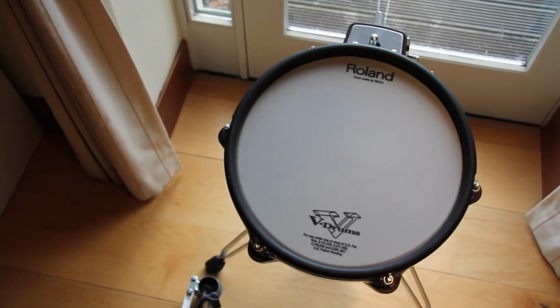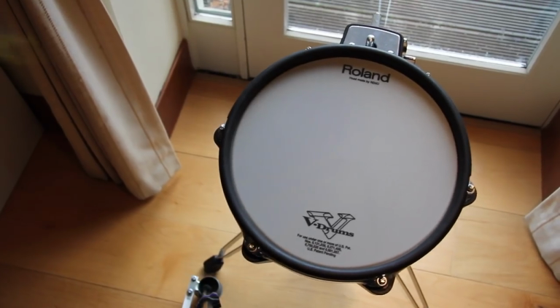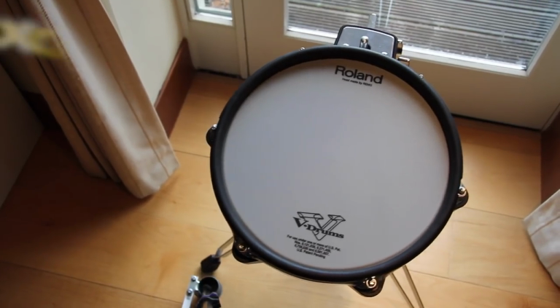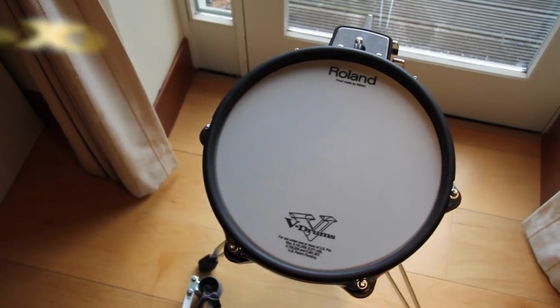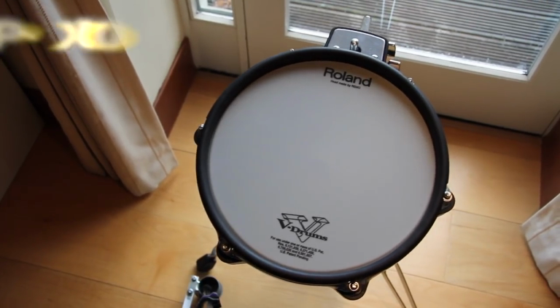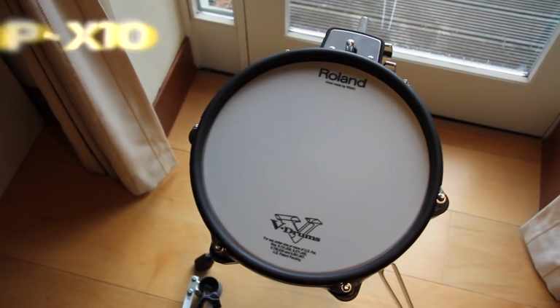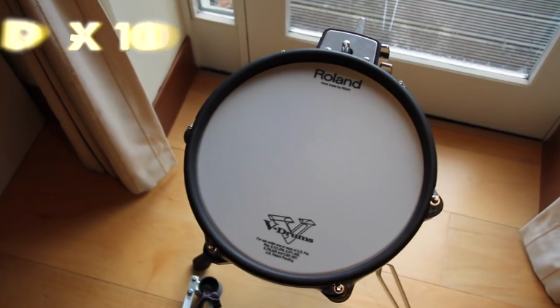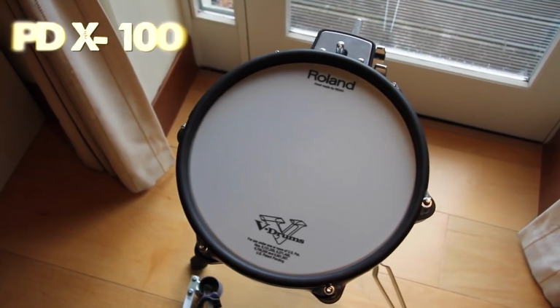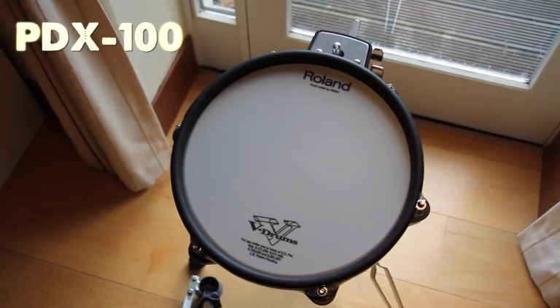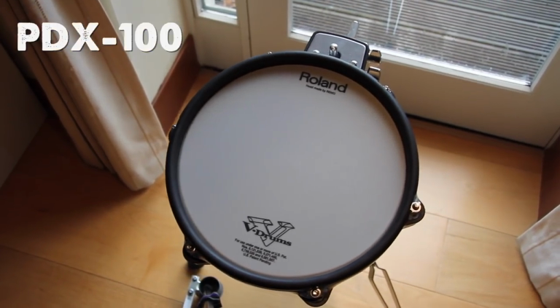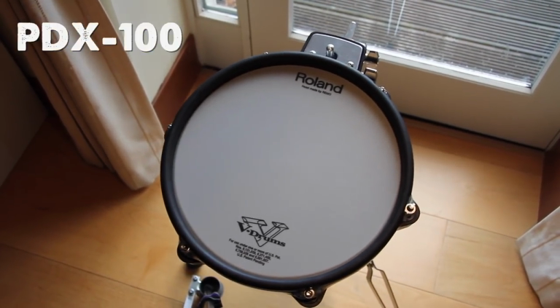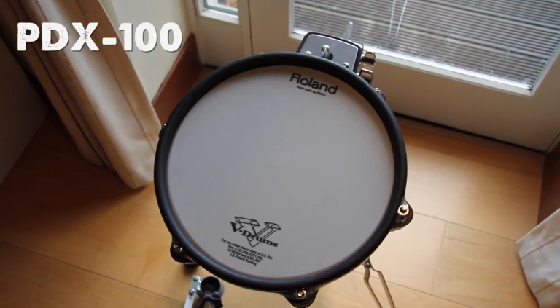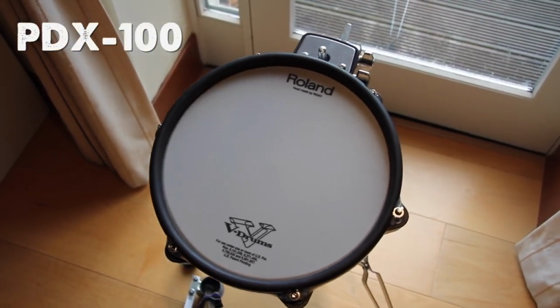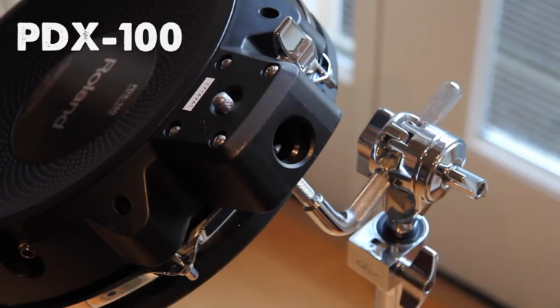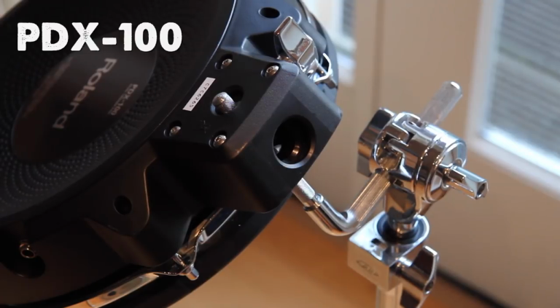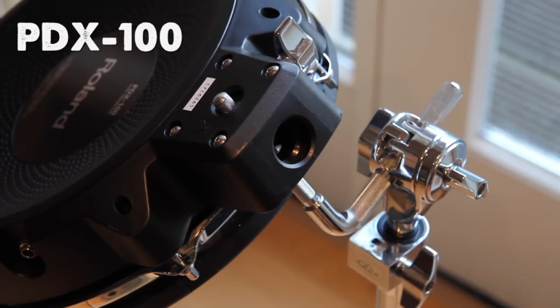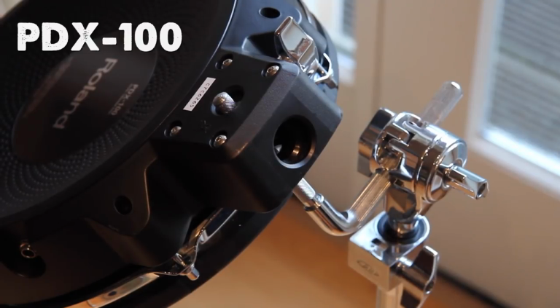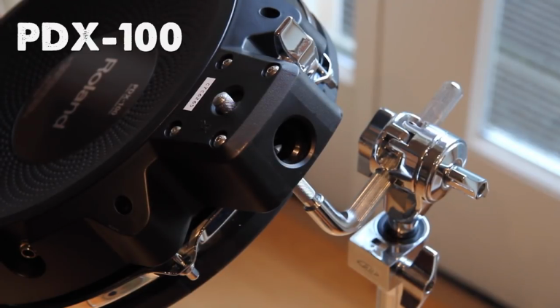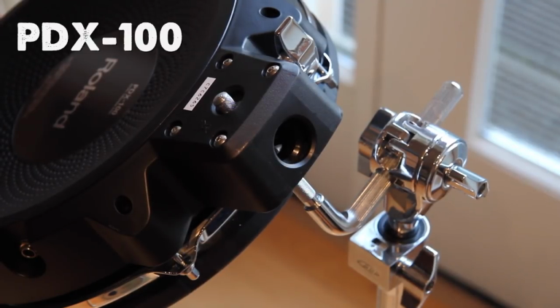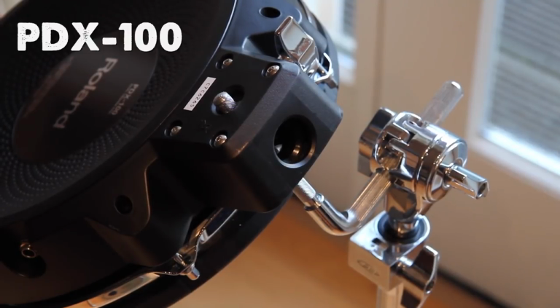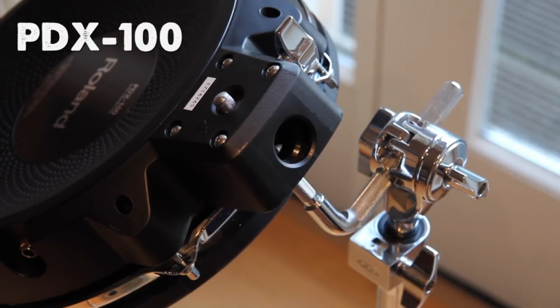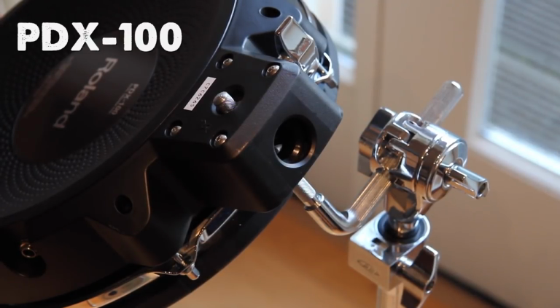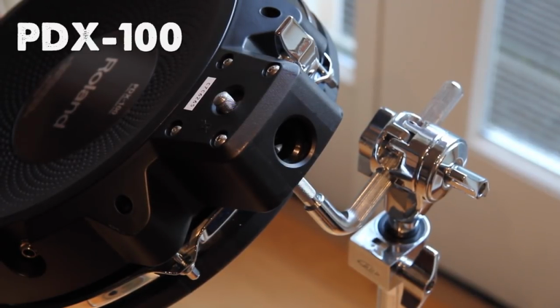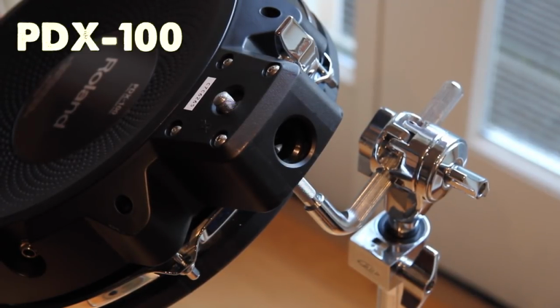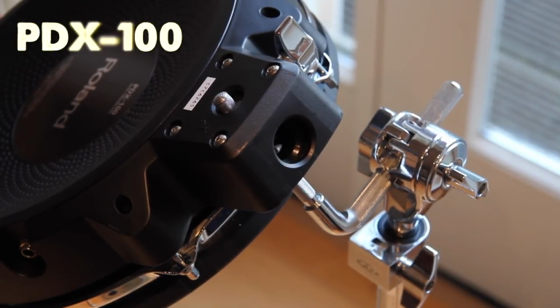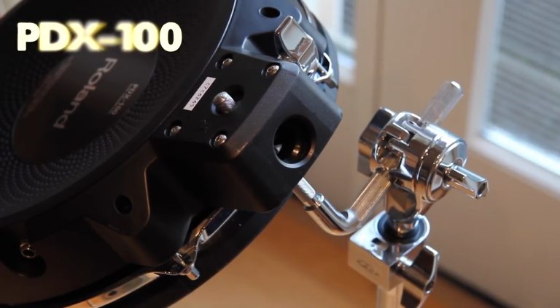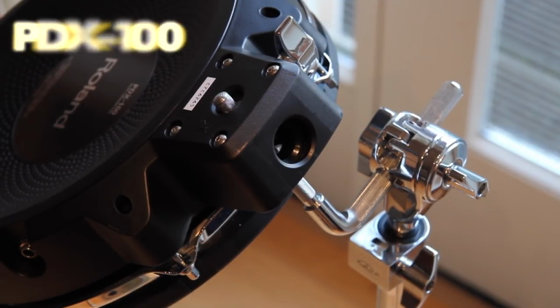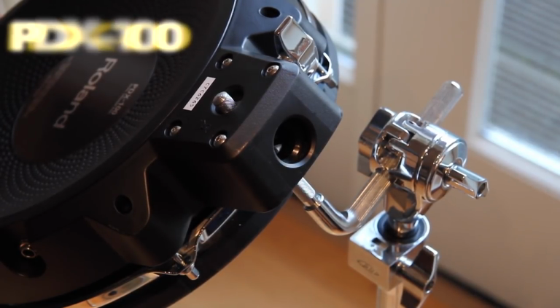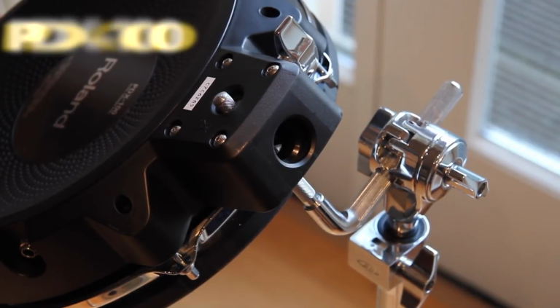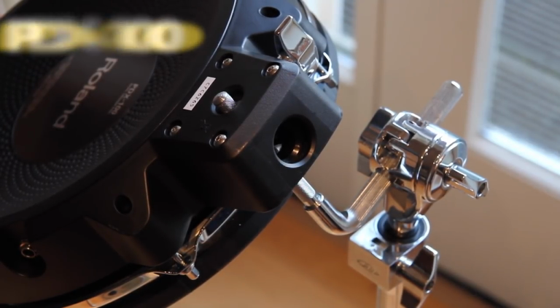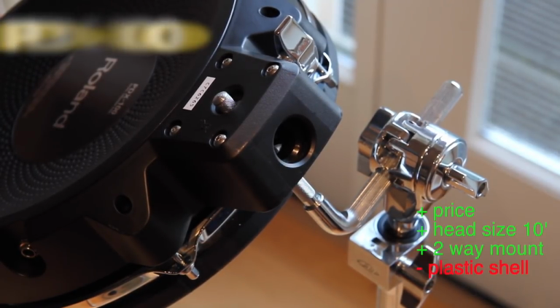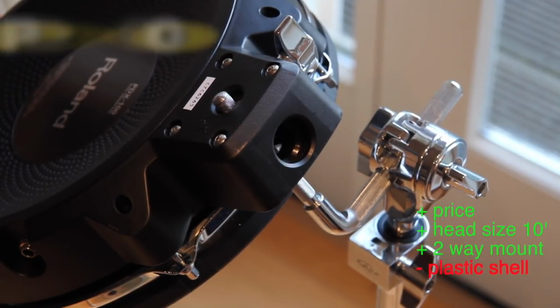The PDX100 has a 2-way mounting system, a 10-inch mesh head, and it's on sale for a really good price.